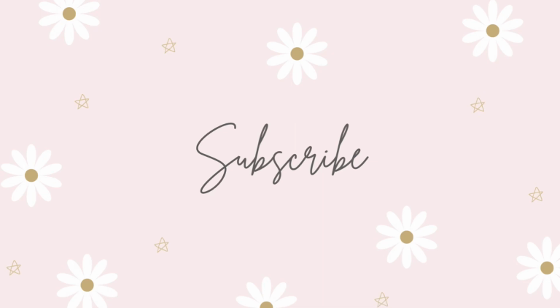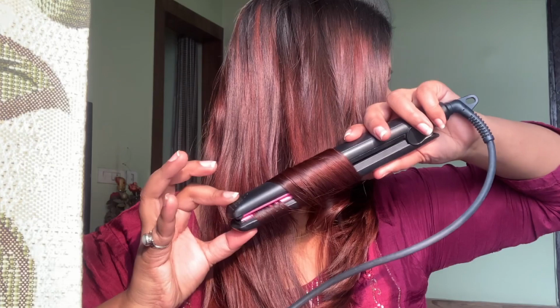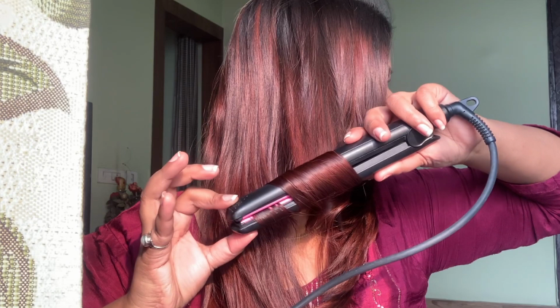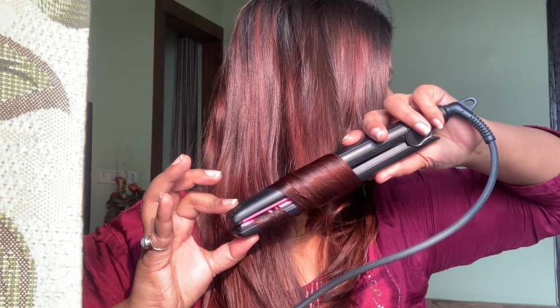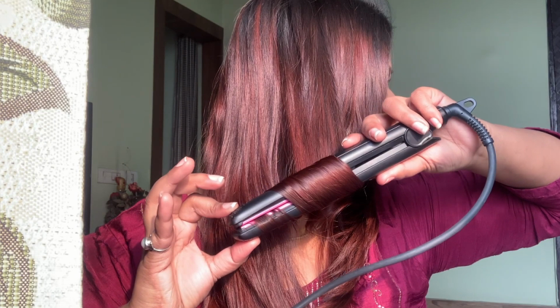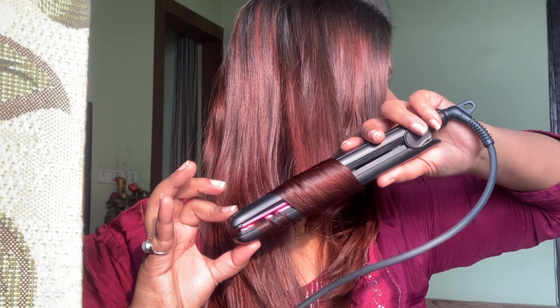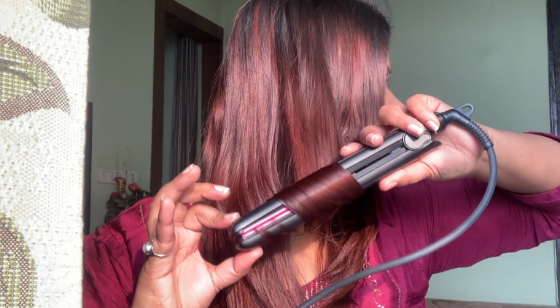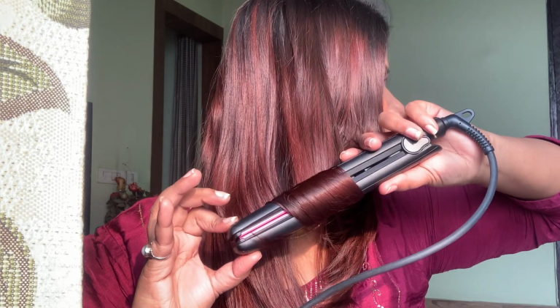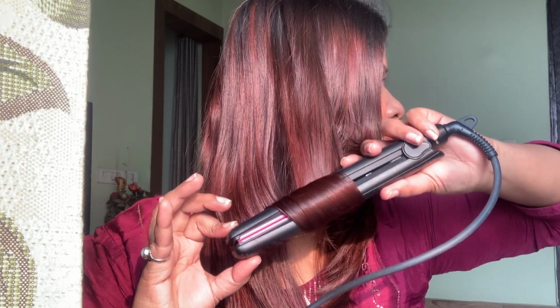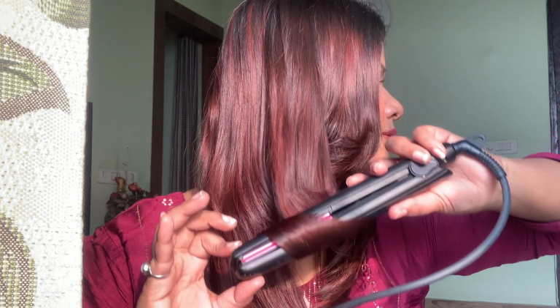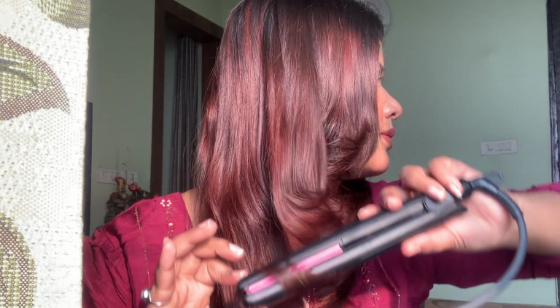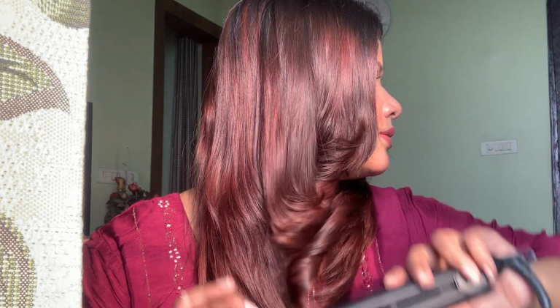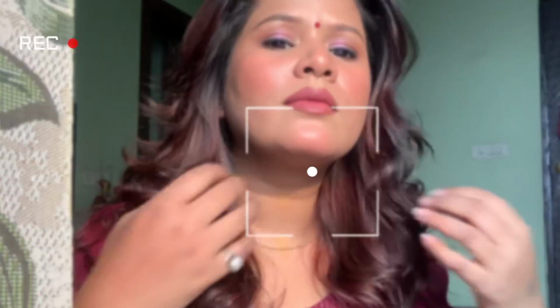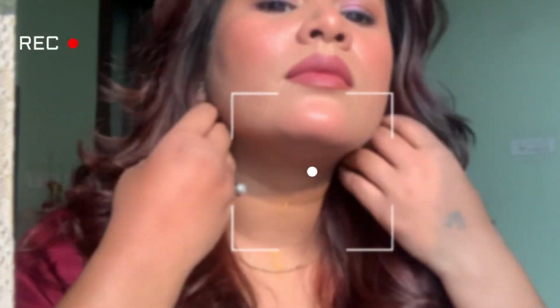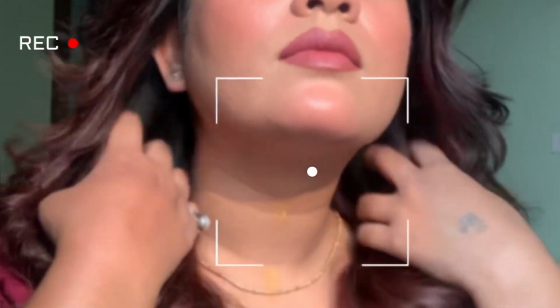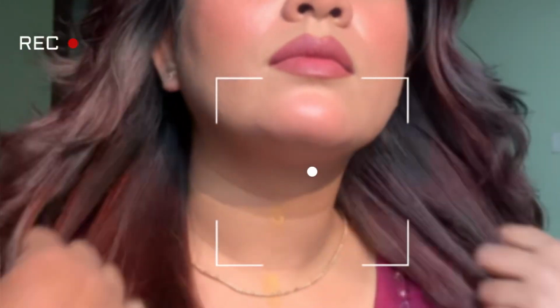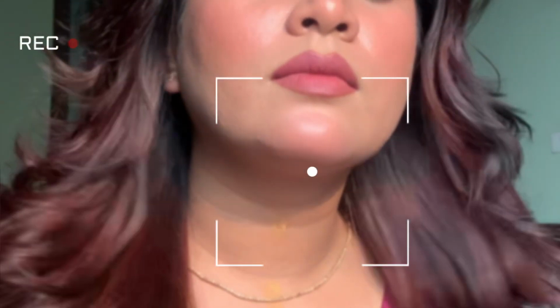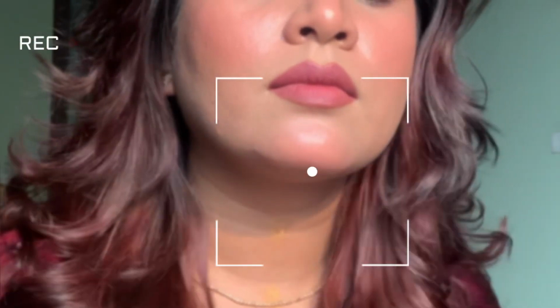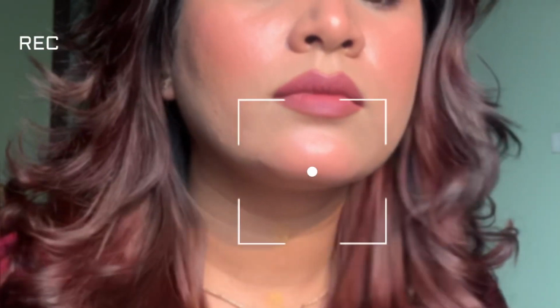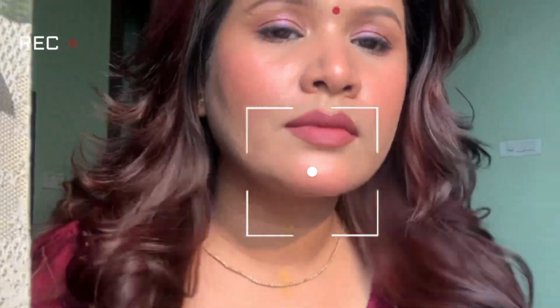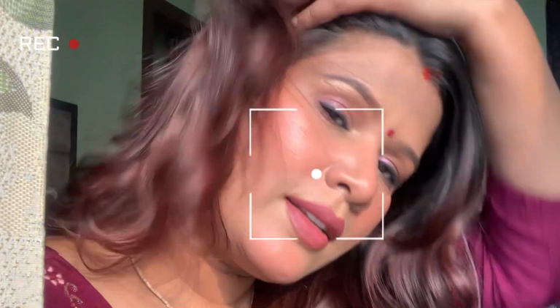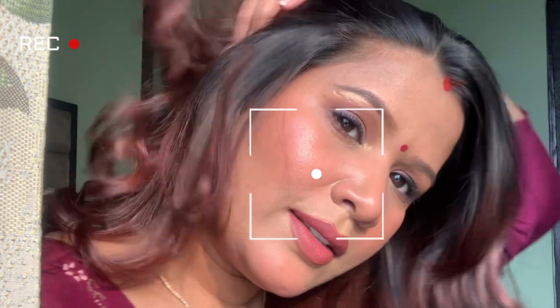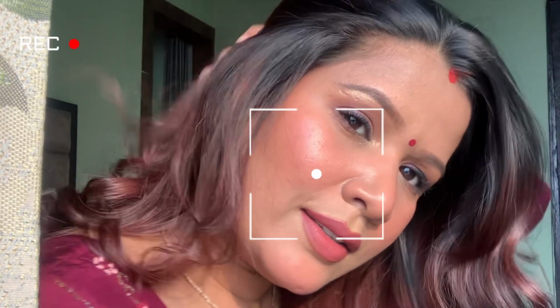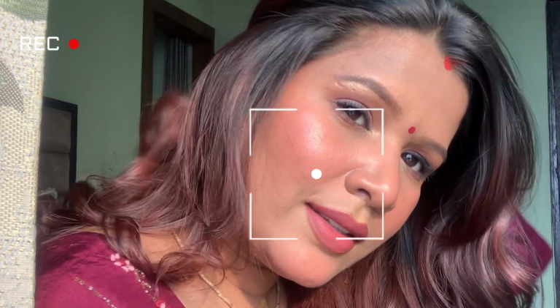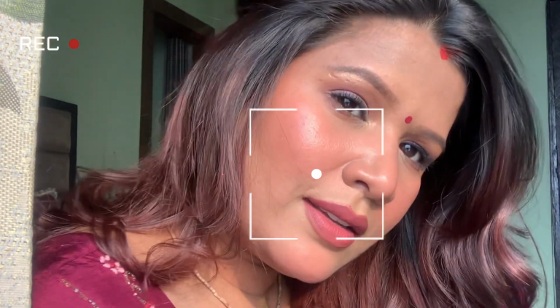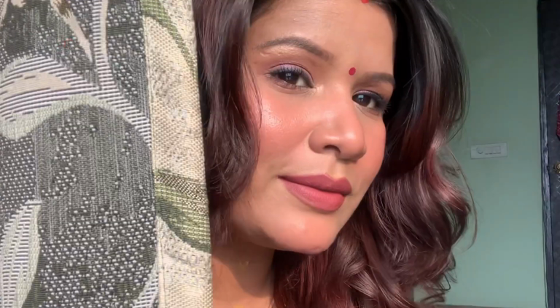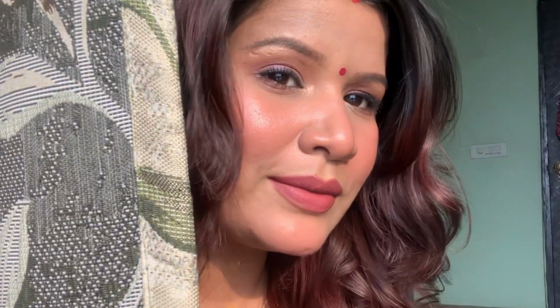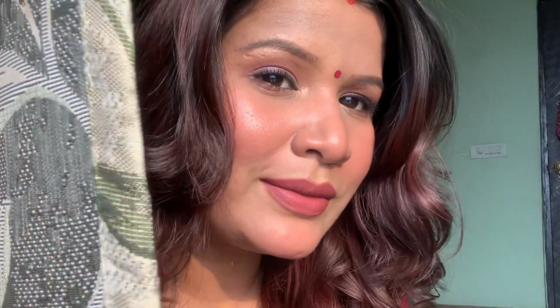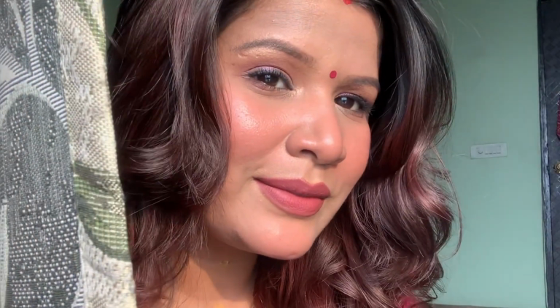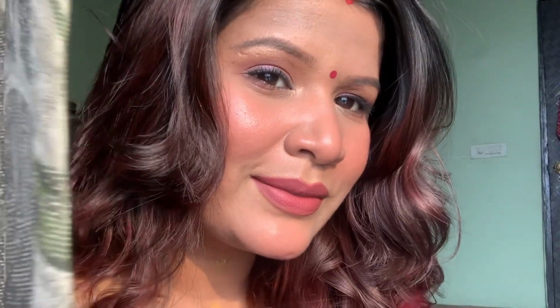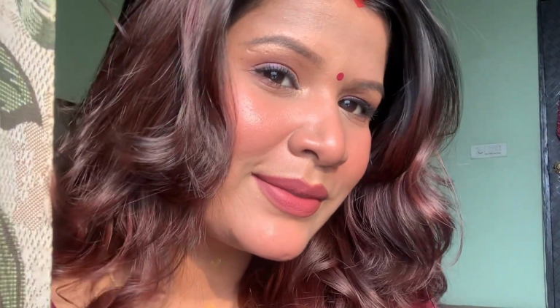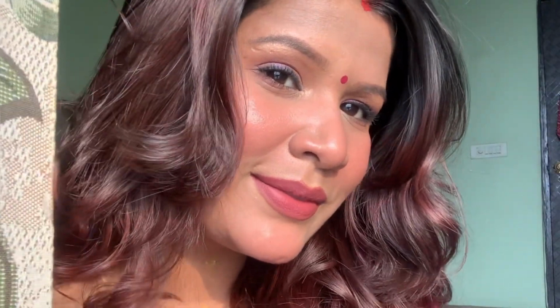So guys, today I am going to teach you my signature, which you can do in 5 minutes, and for party, marriage, dinner - everything looks good.